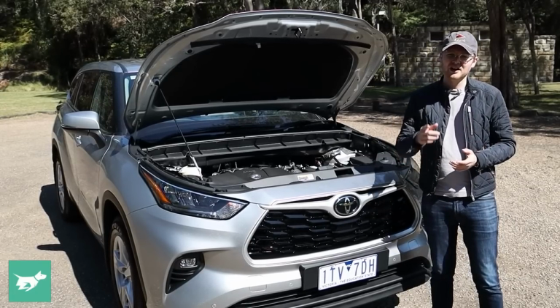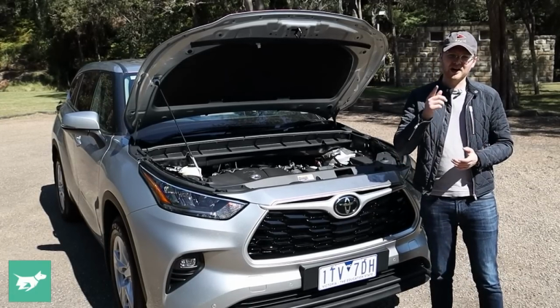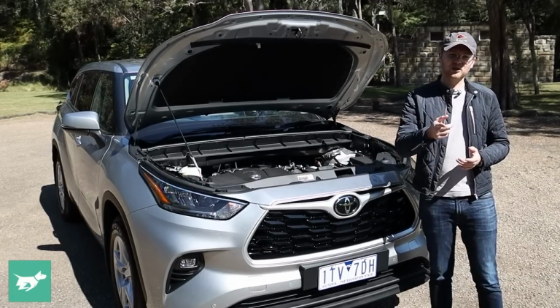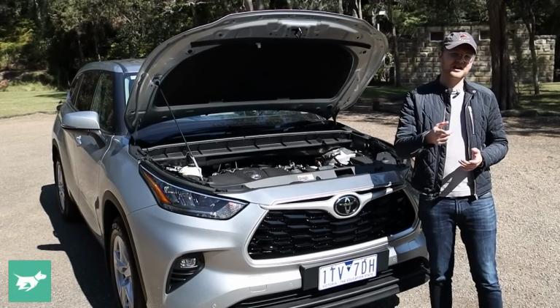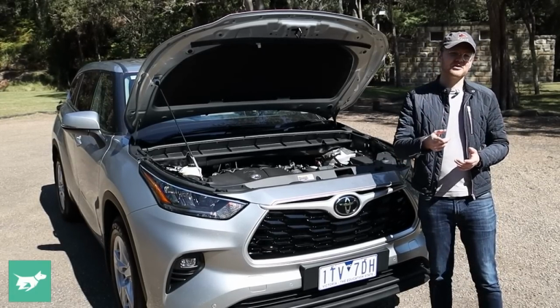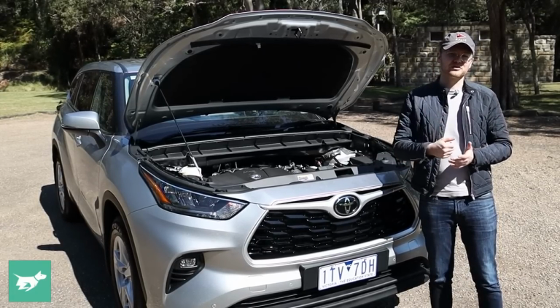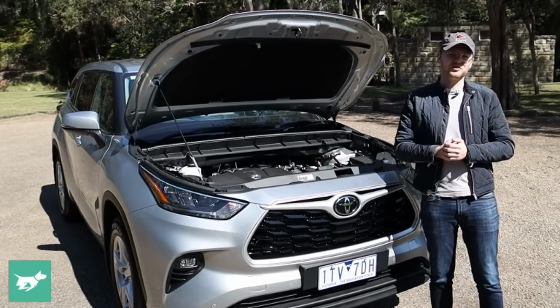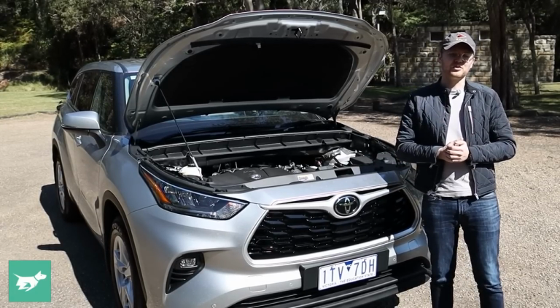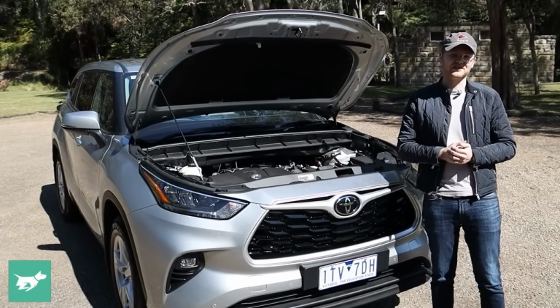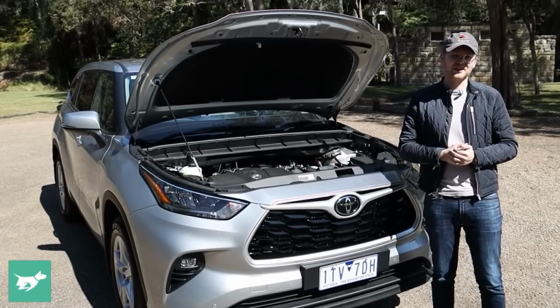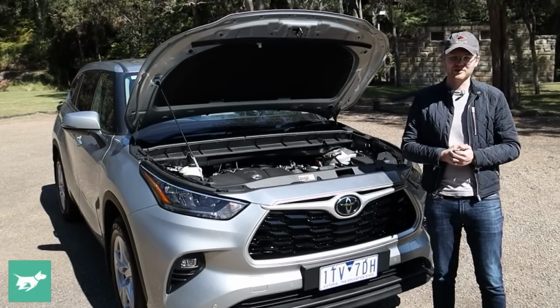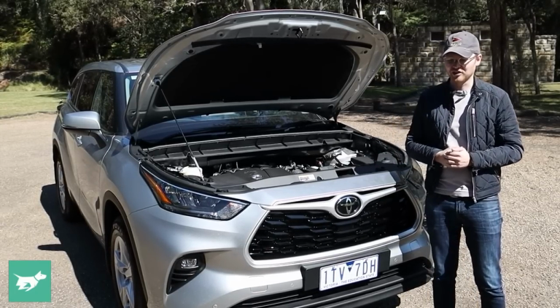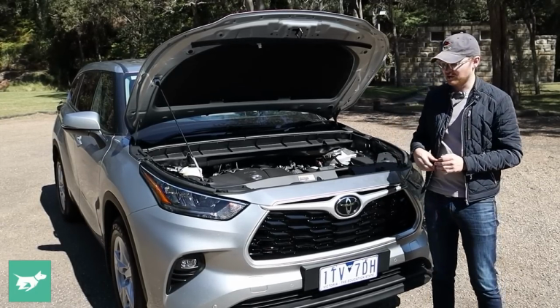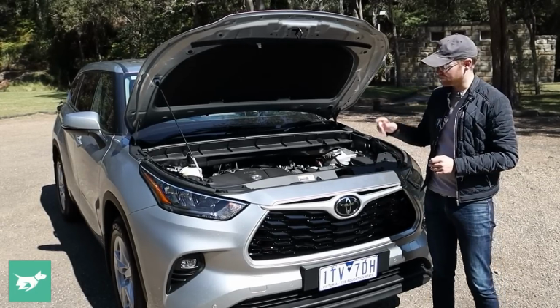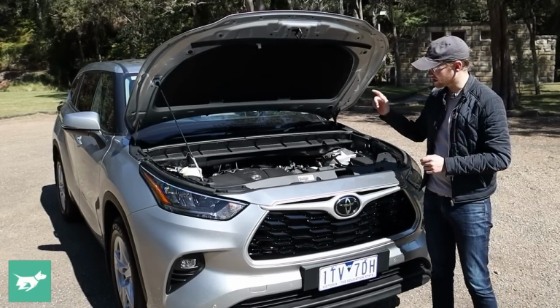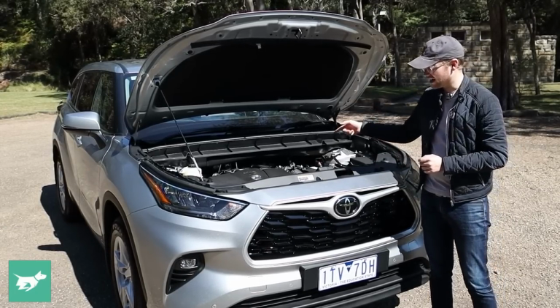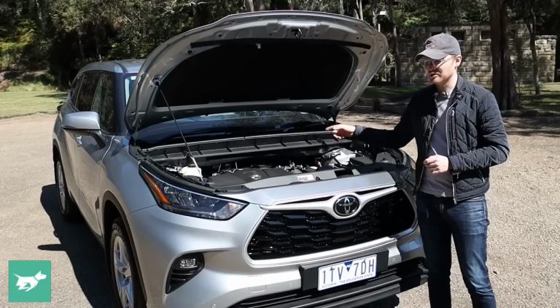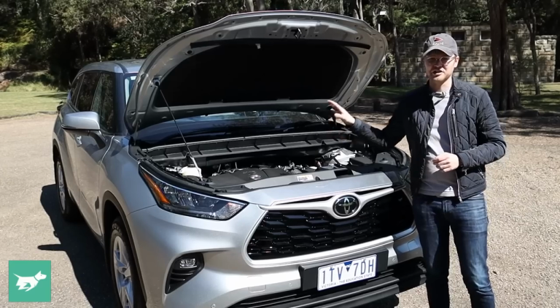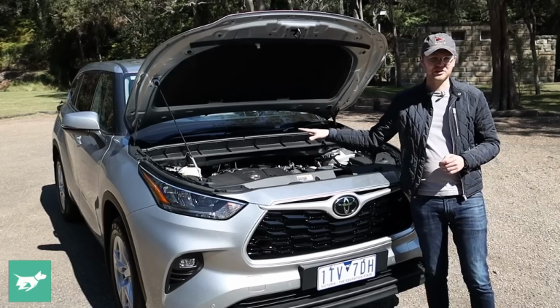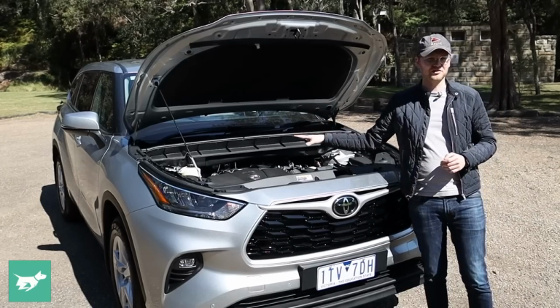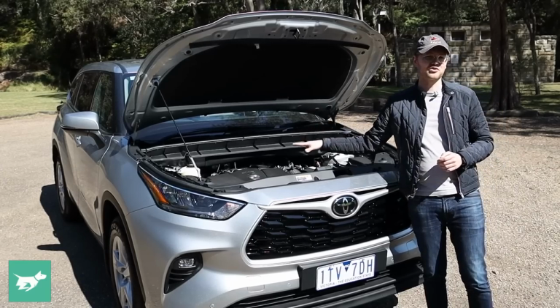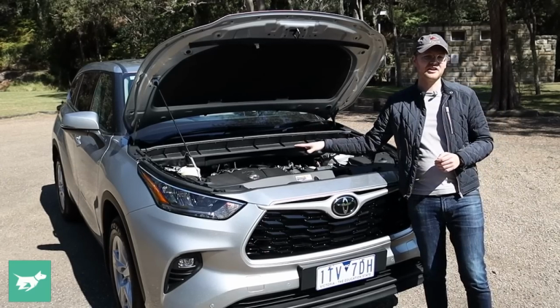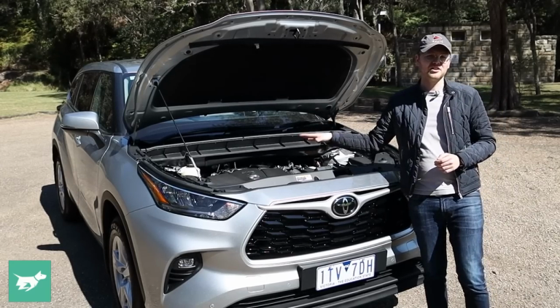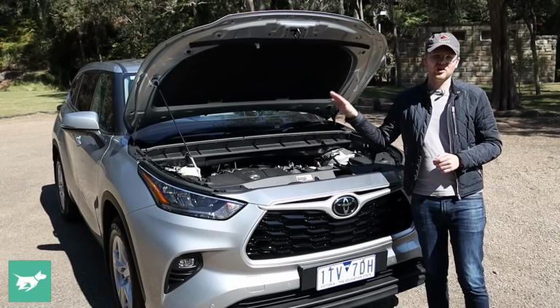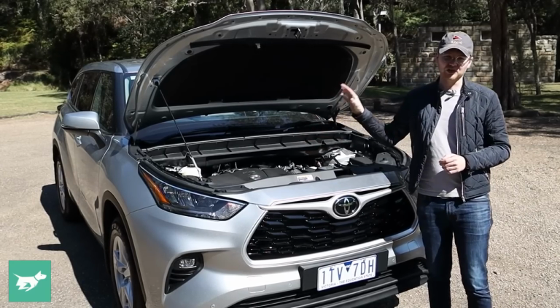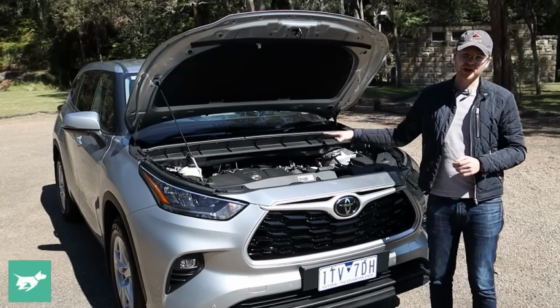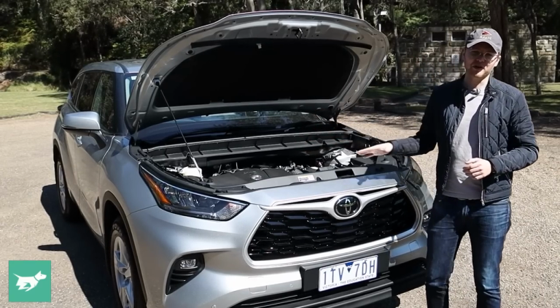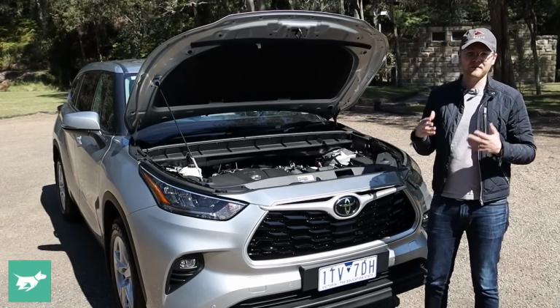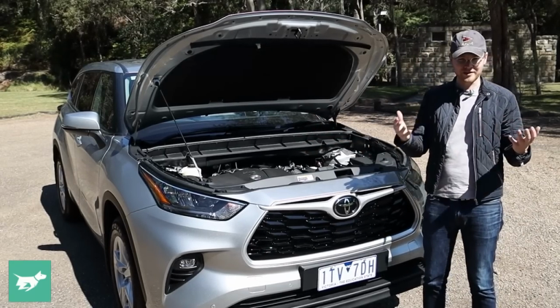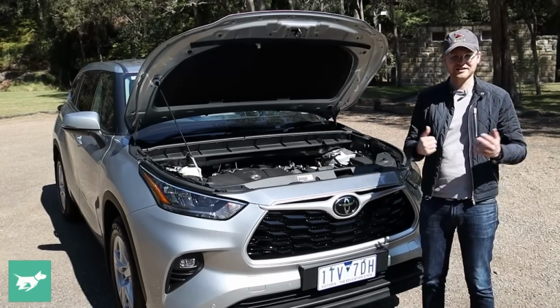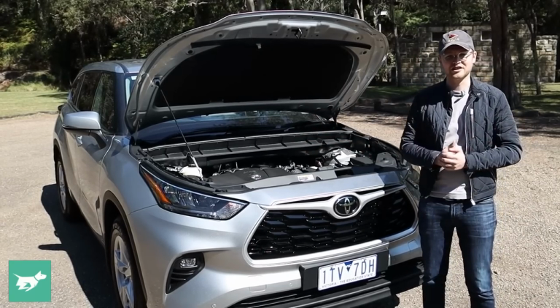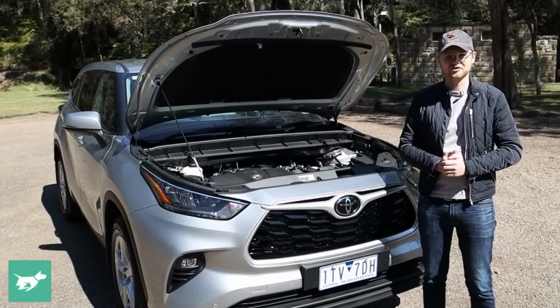I'd watch that one for a few more insights about the hybrid. Today we're going to be concentrating on the cheaper V6 engine.